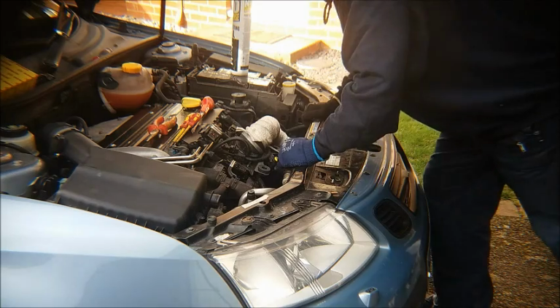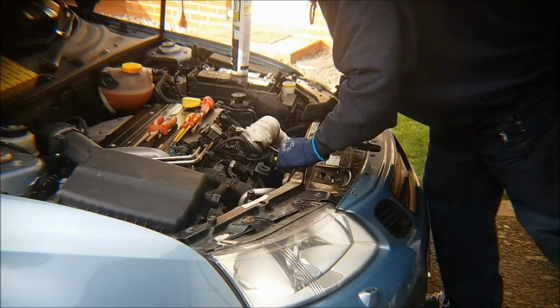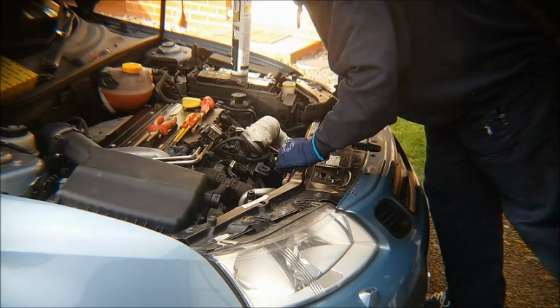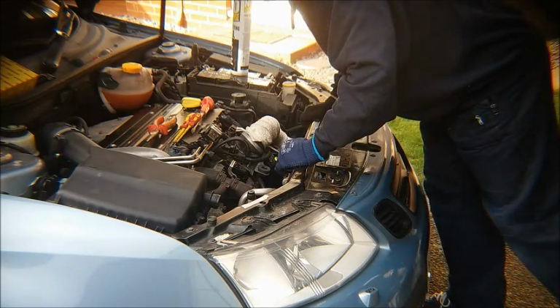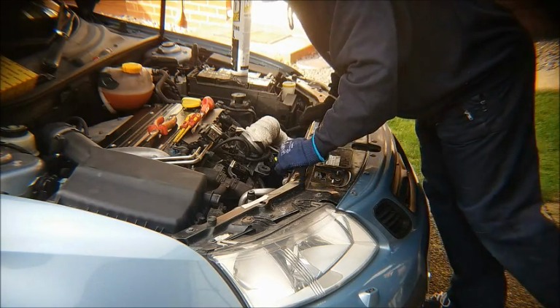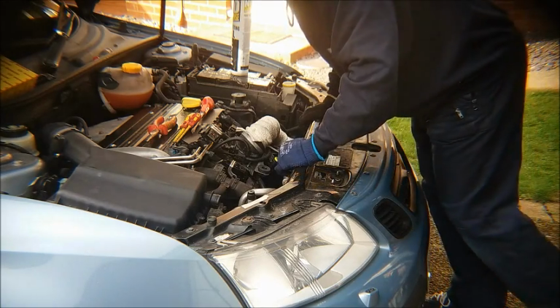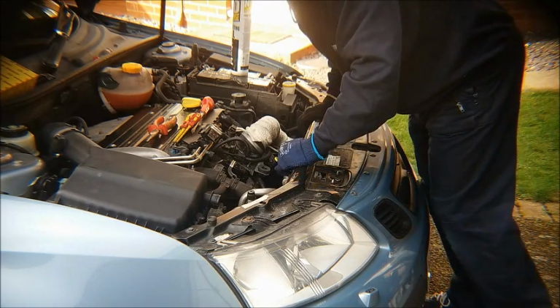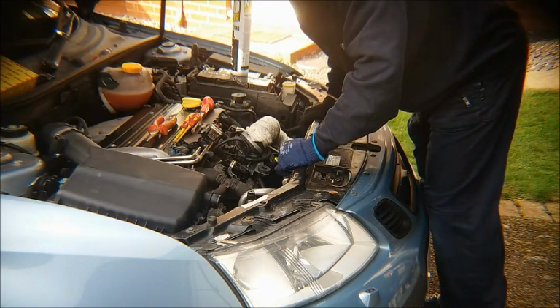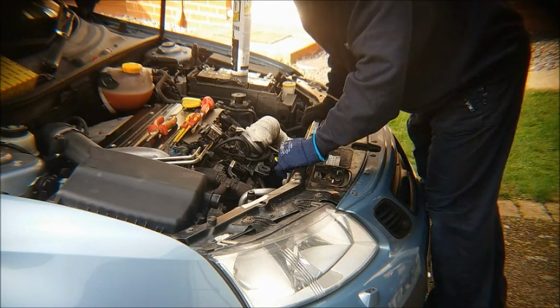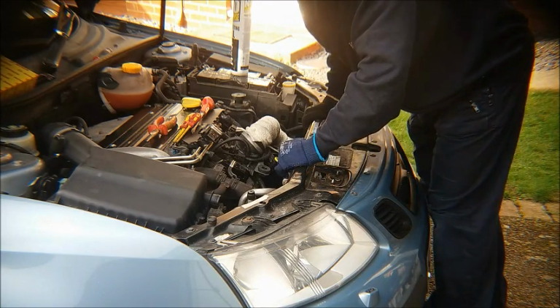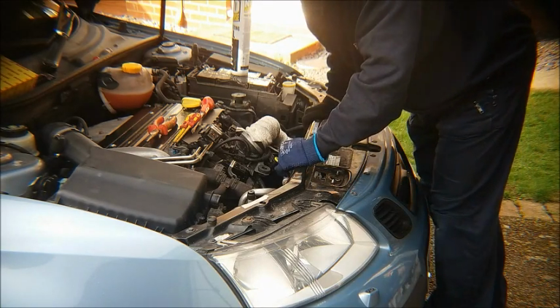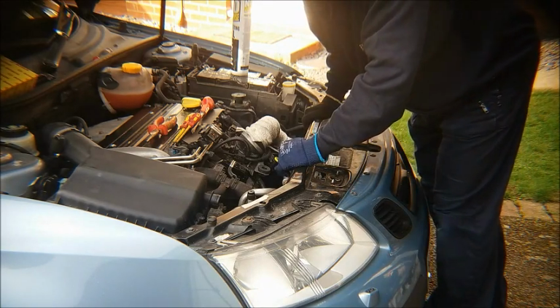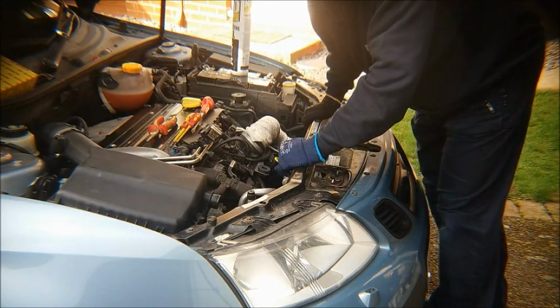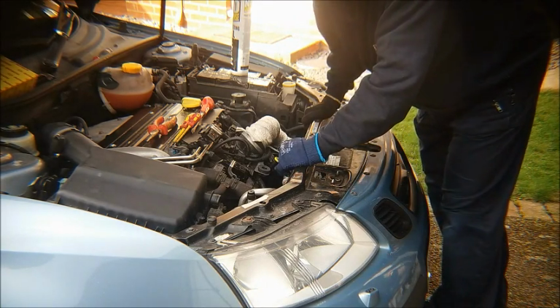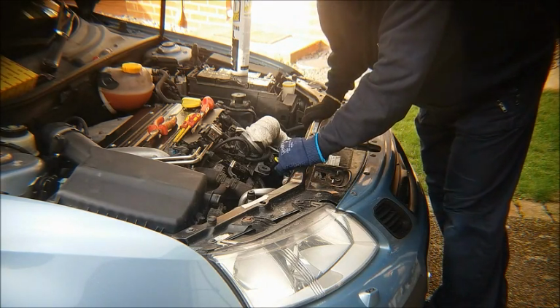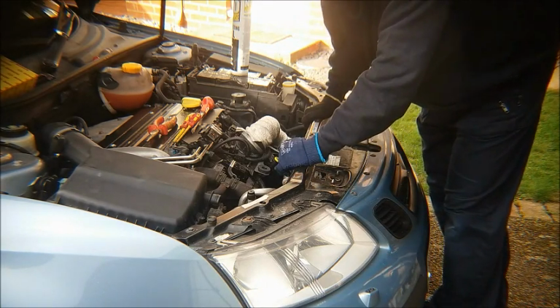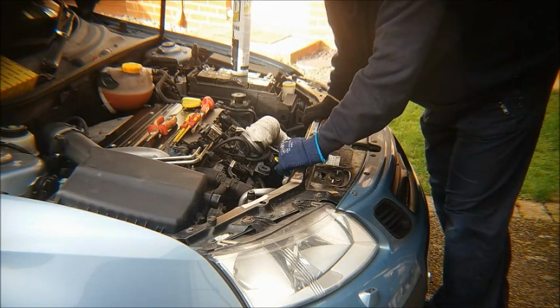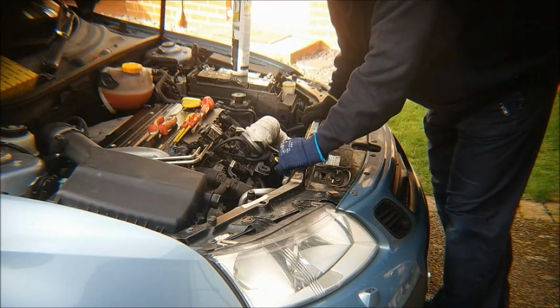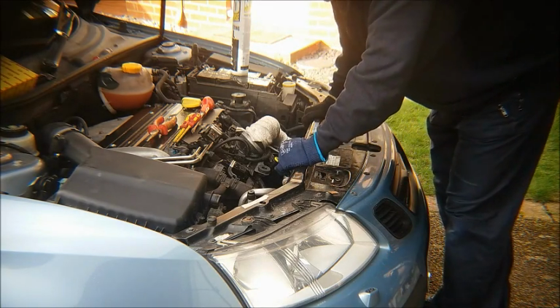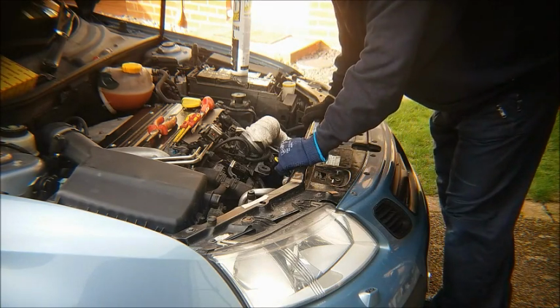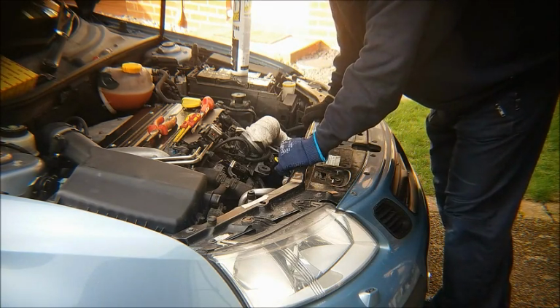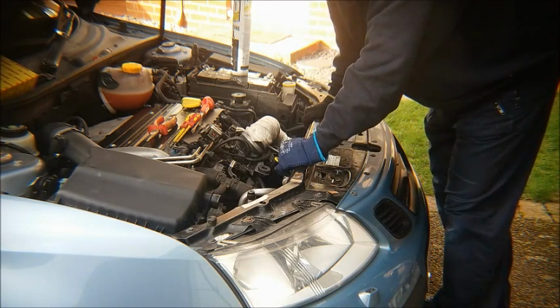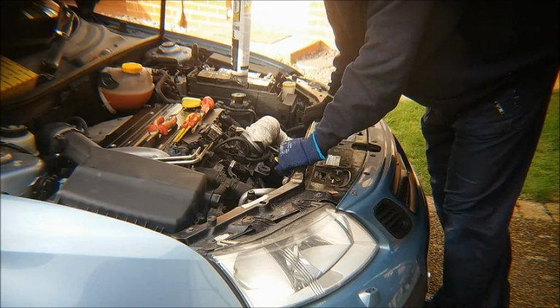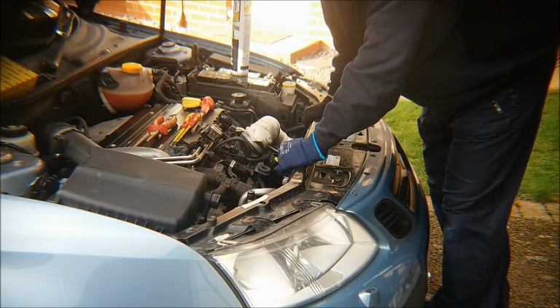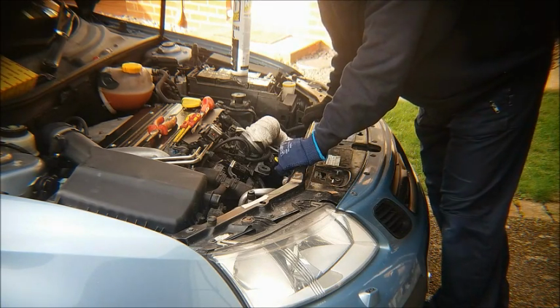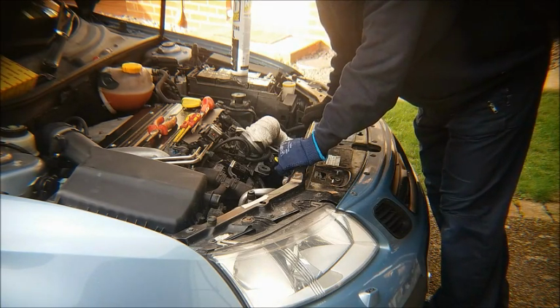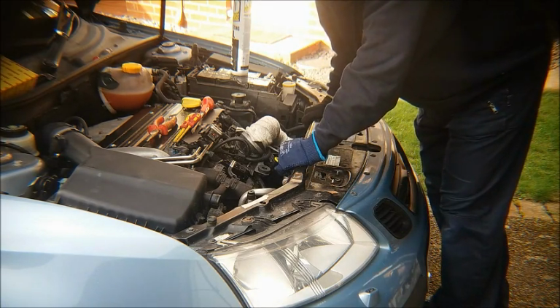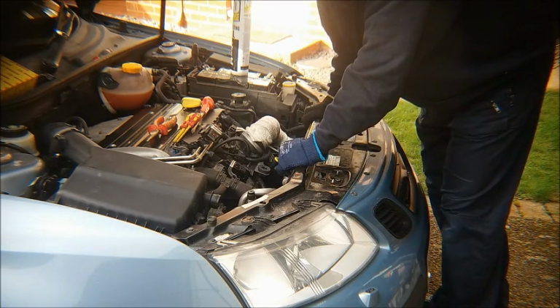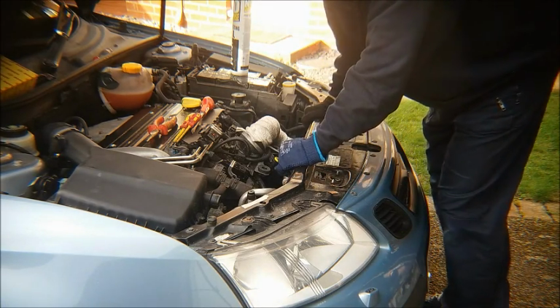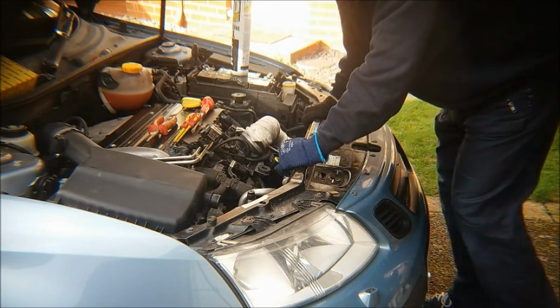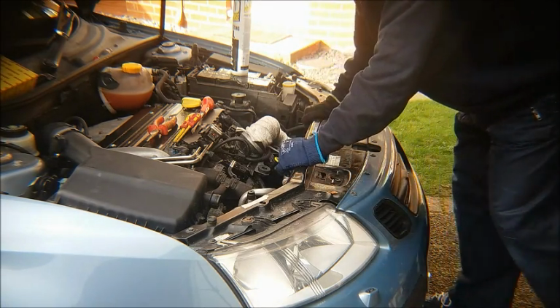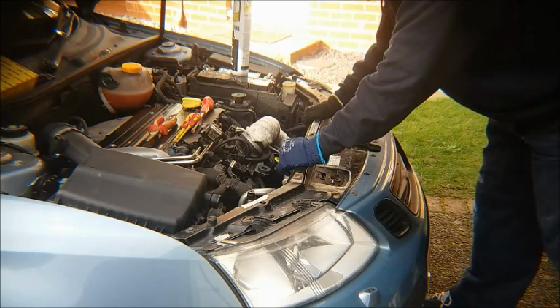Hello YouTube friends. Today I'm going to show you how to take the alternator out of your Saab 2 litre petrol.